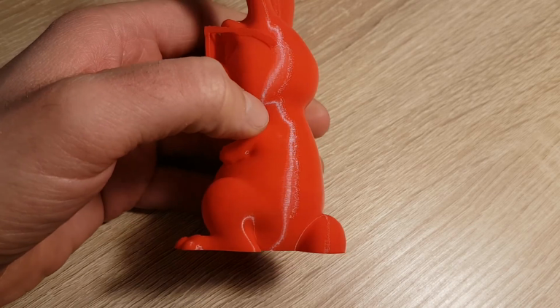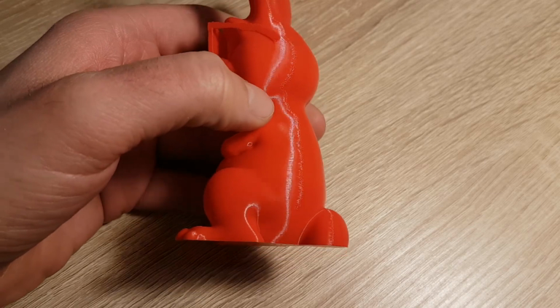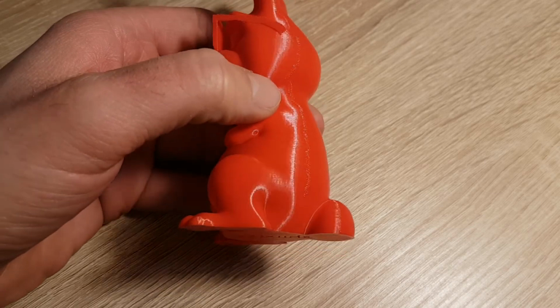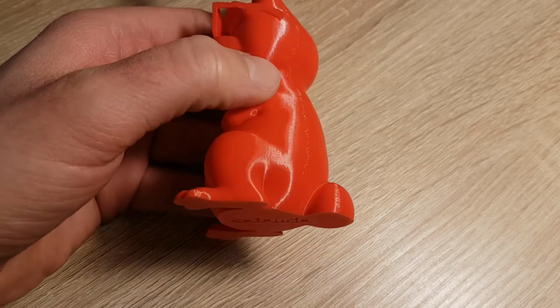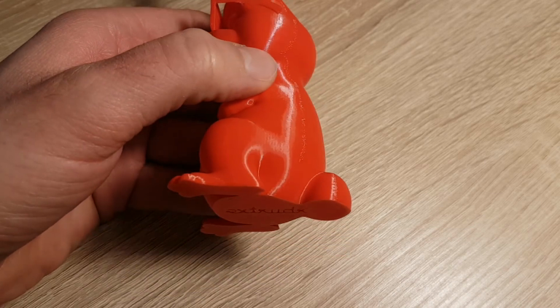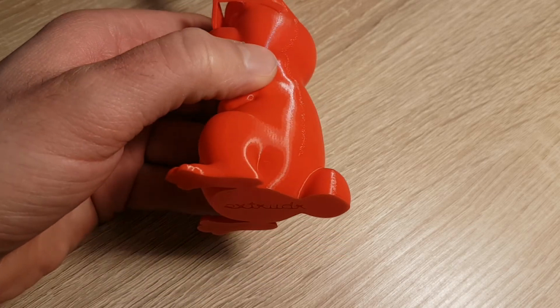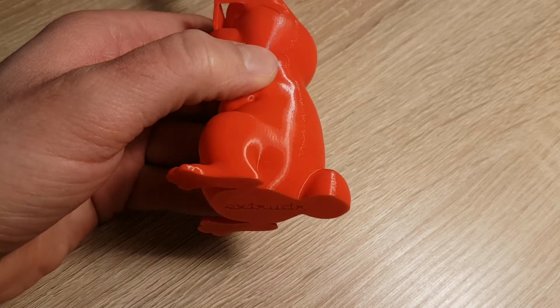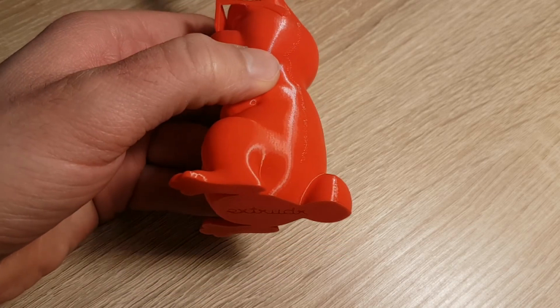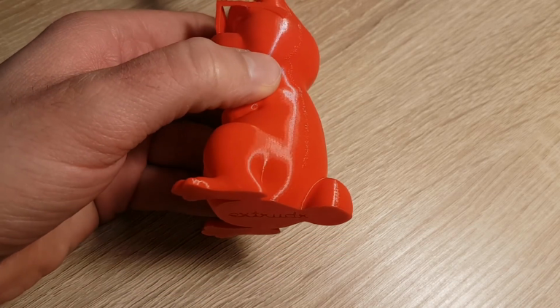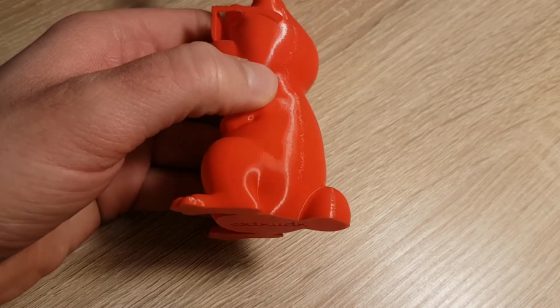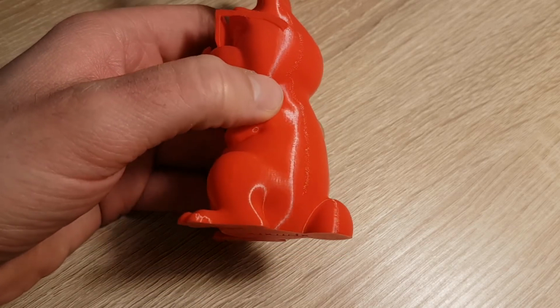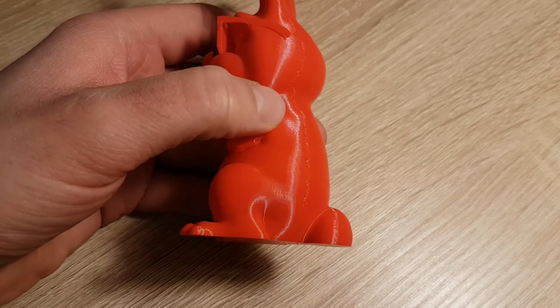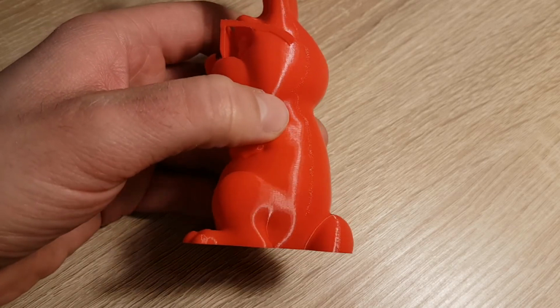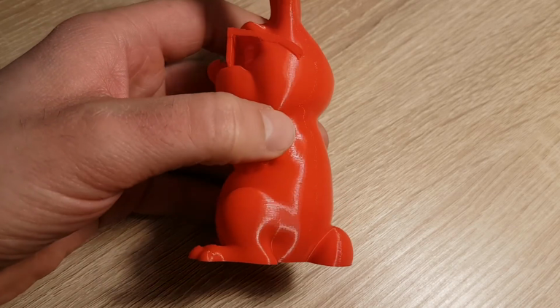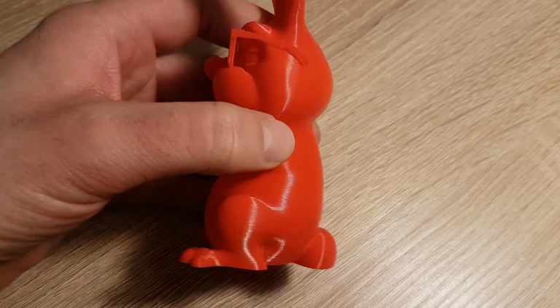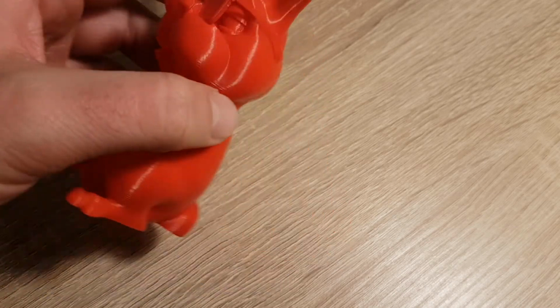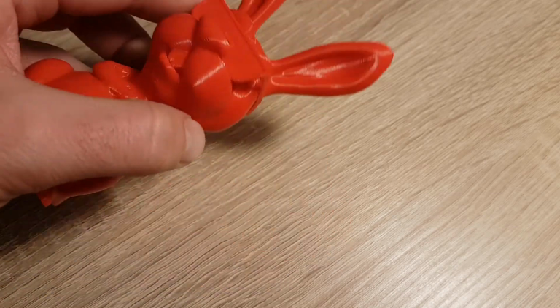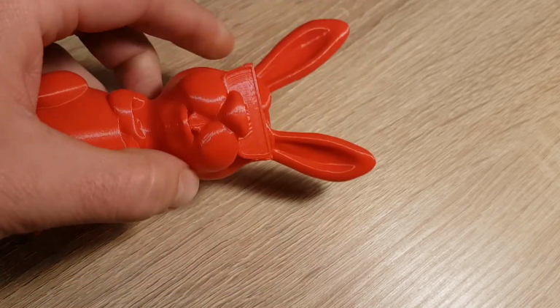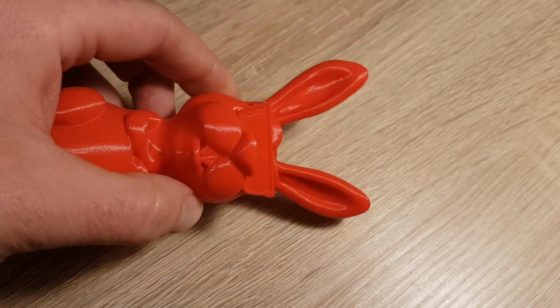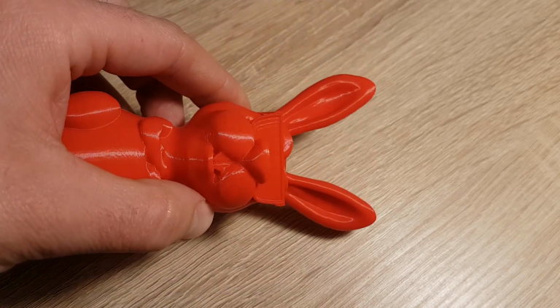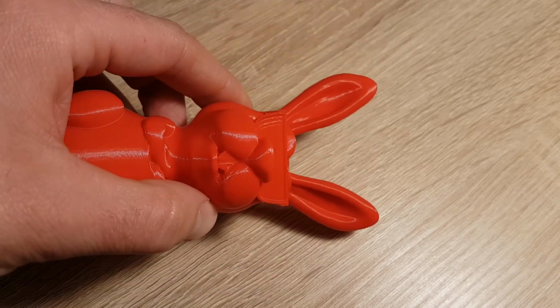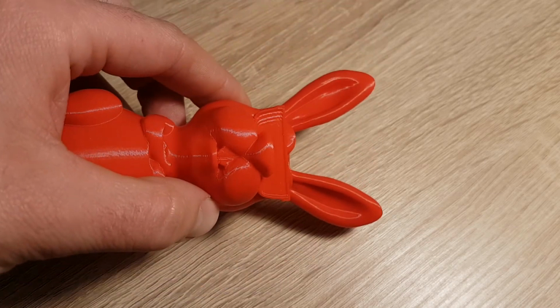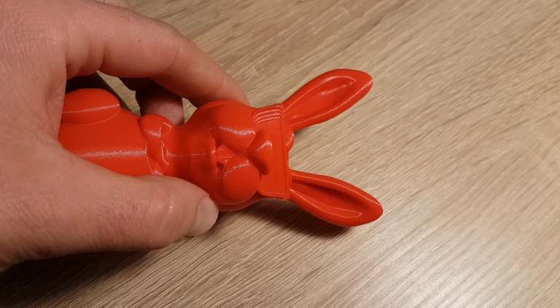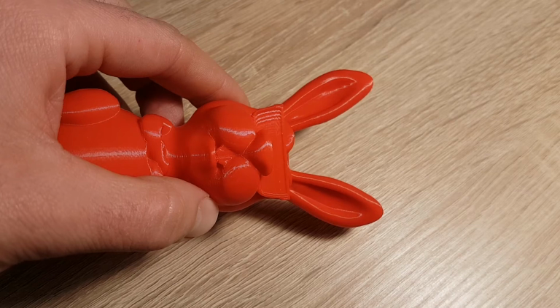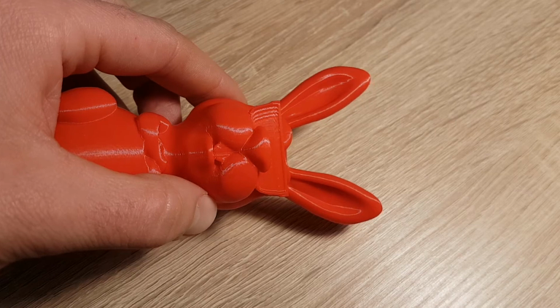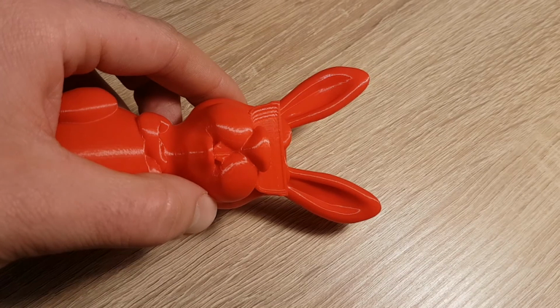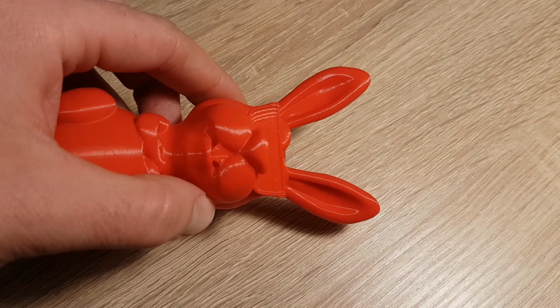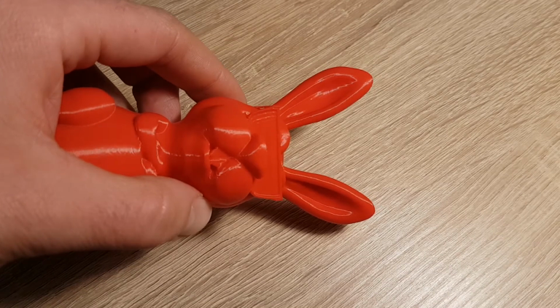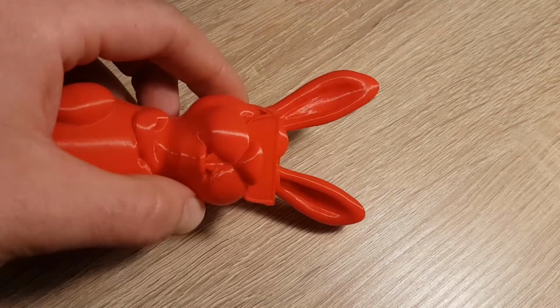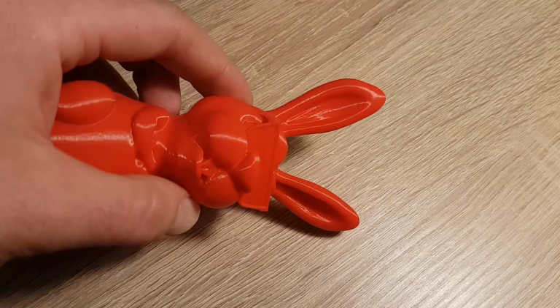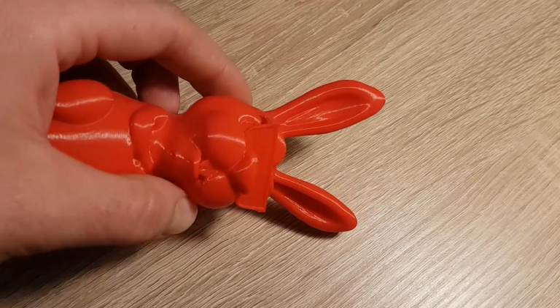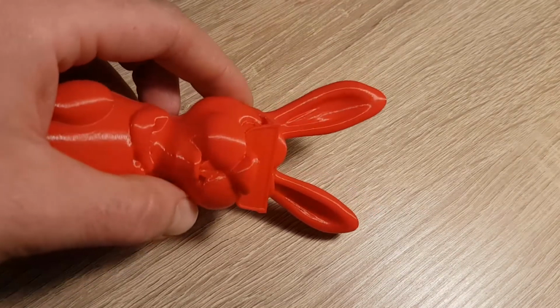Here you can see the final result of my modifications. In my opinion, the quality of the print is much better now.